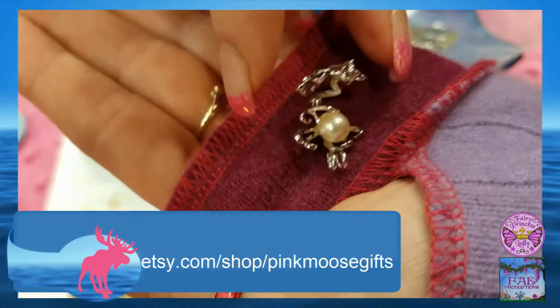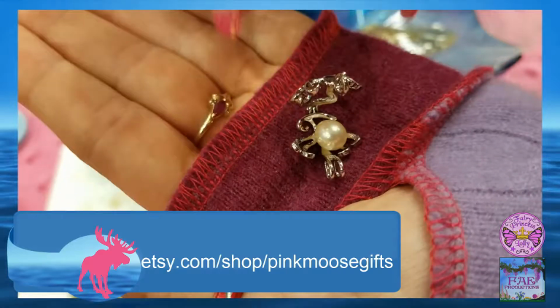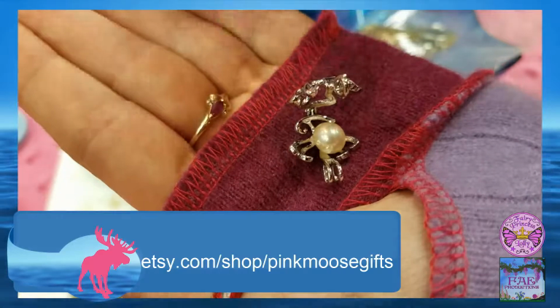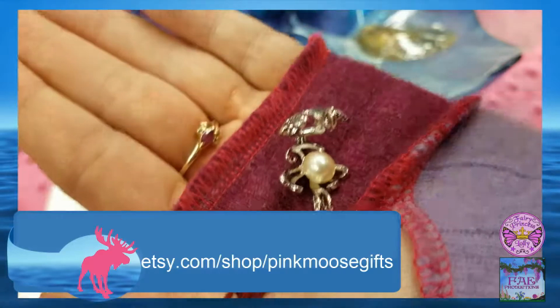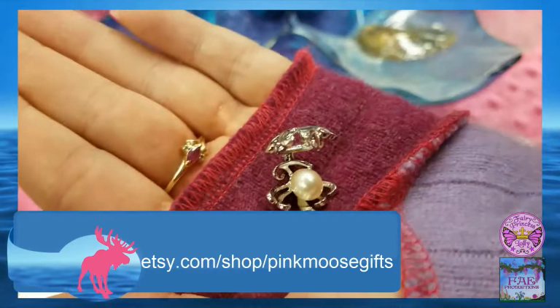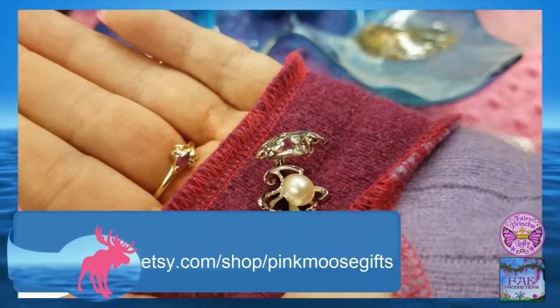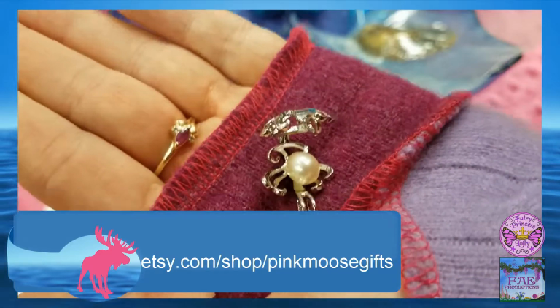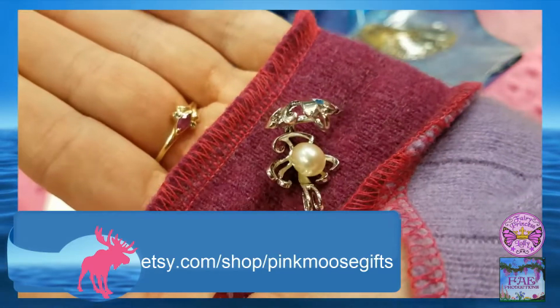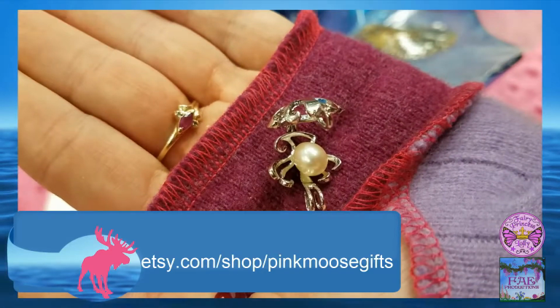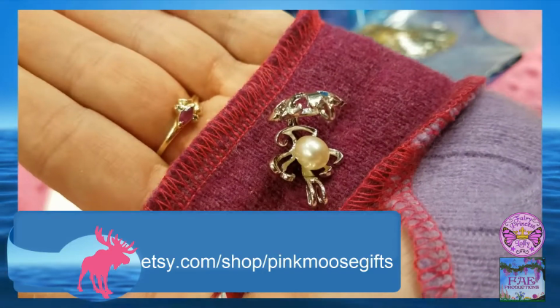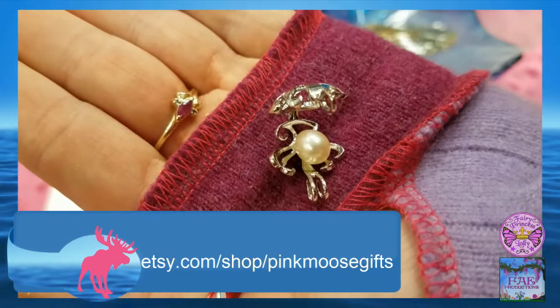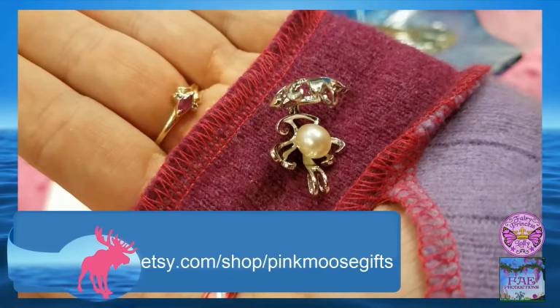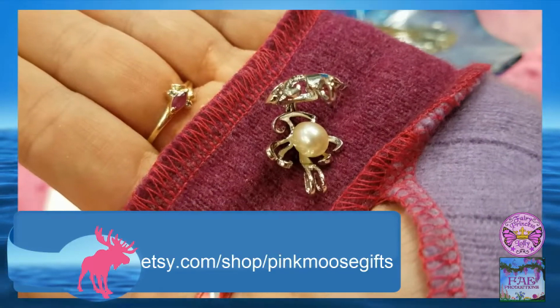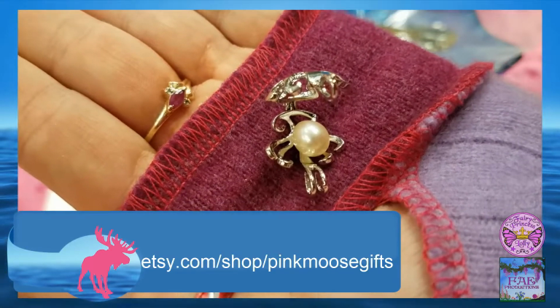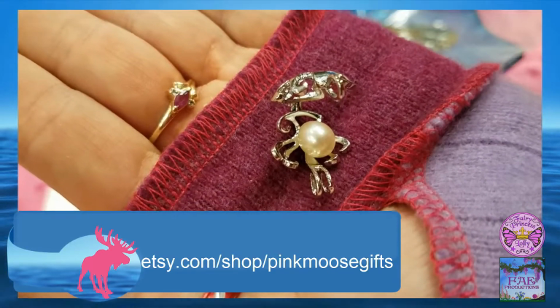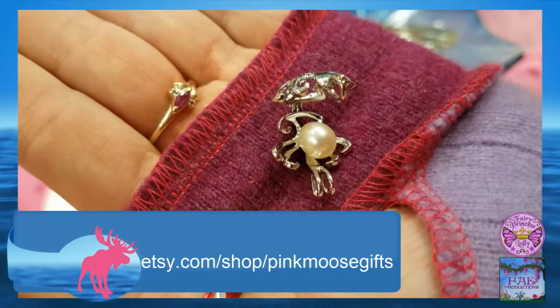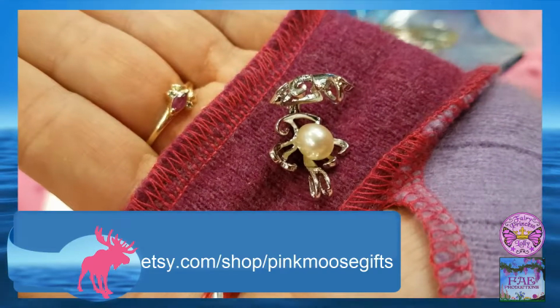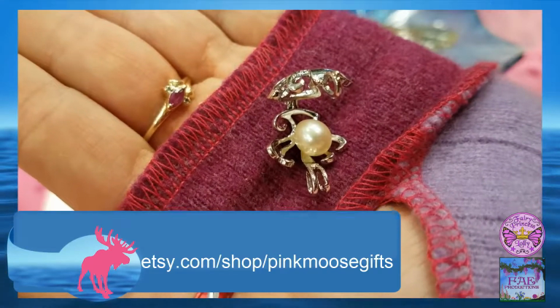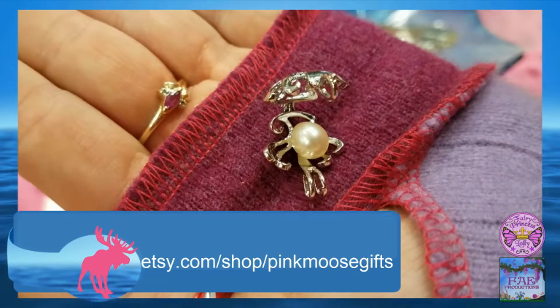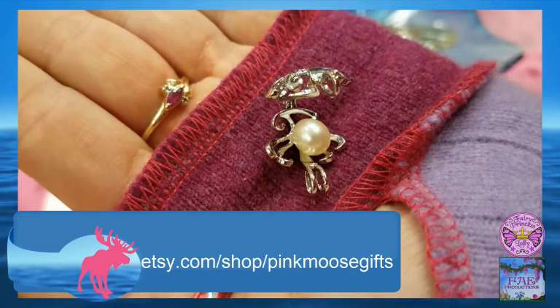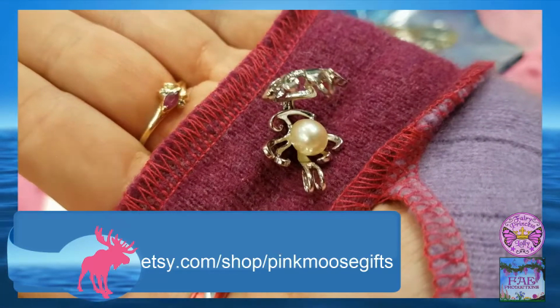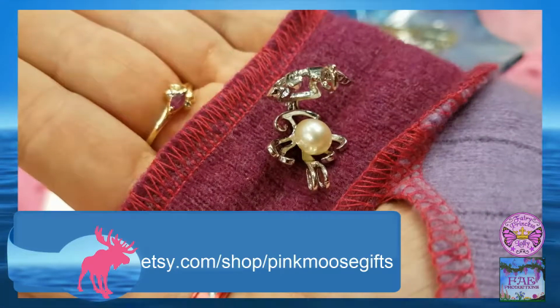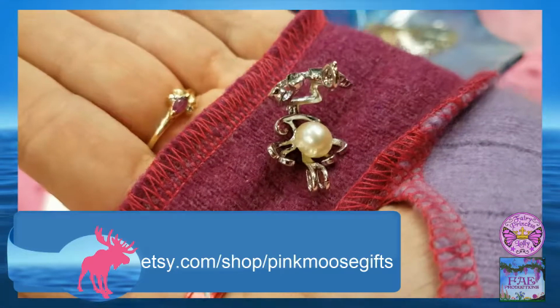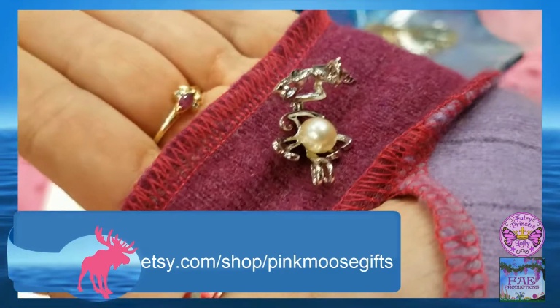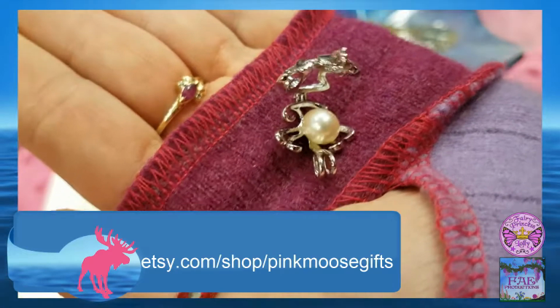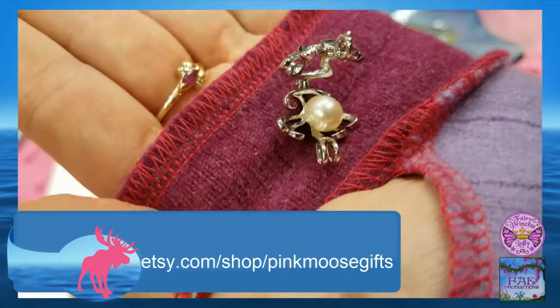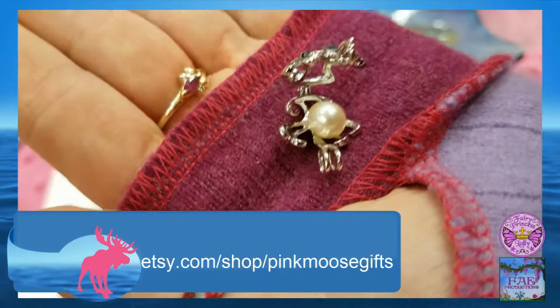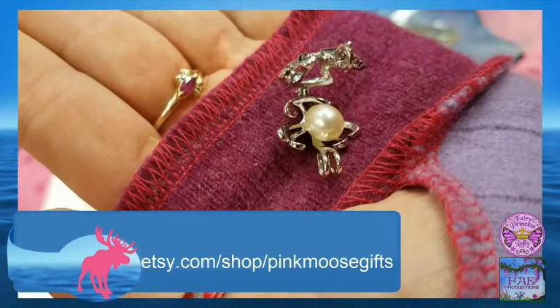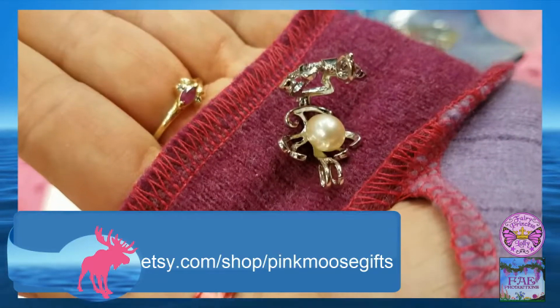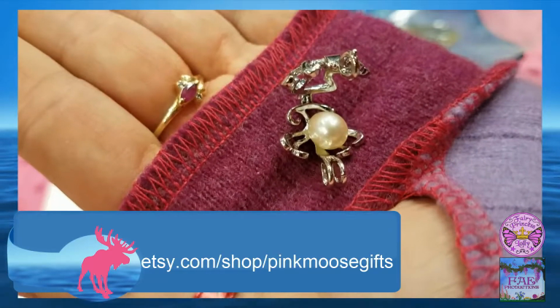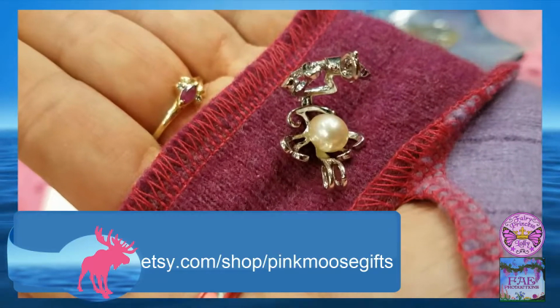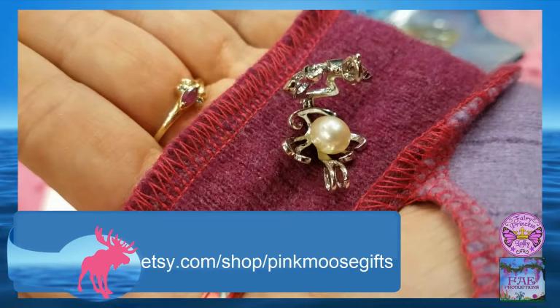And we'll see you all next month for the March Family Giveaway. Stay sparkly everyone!